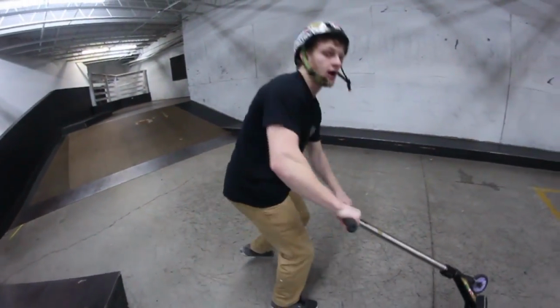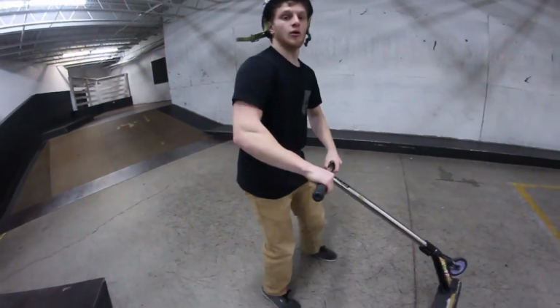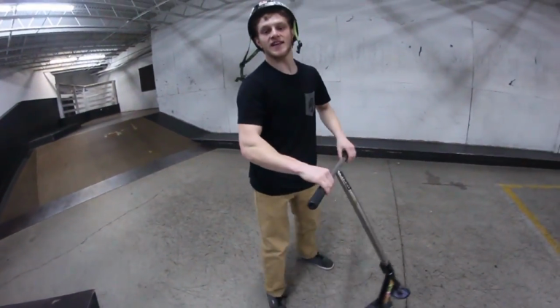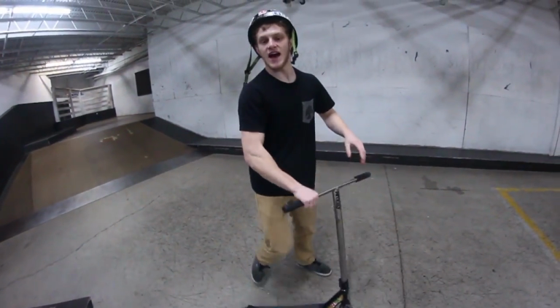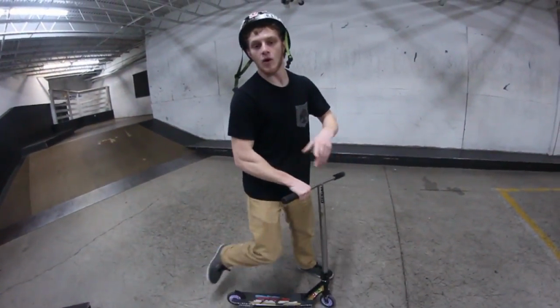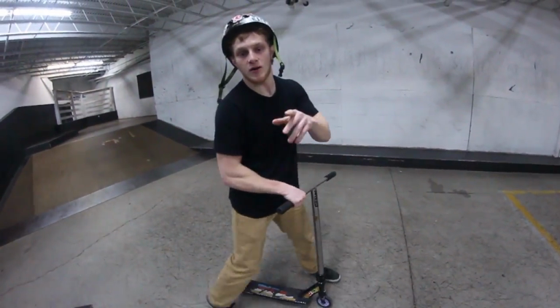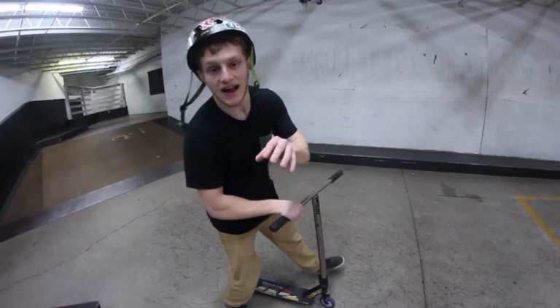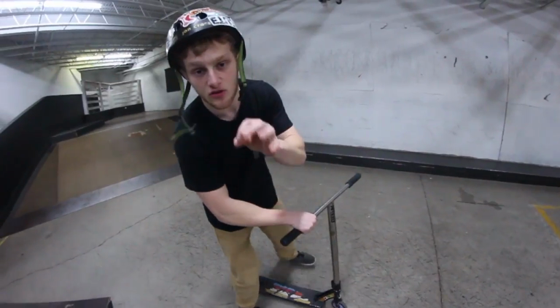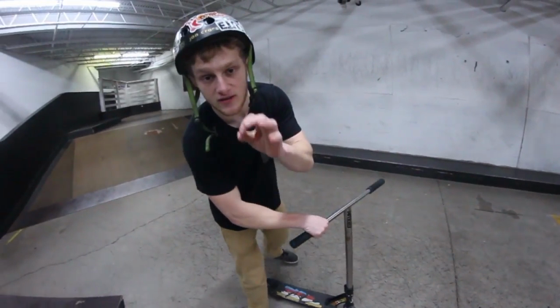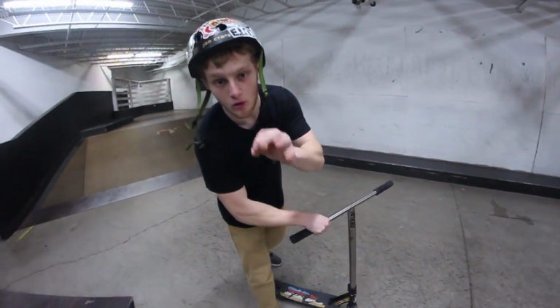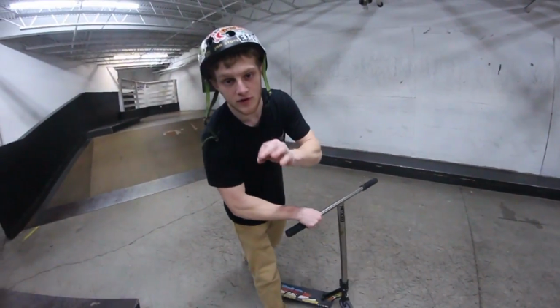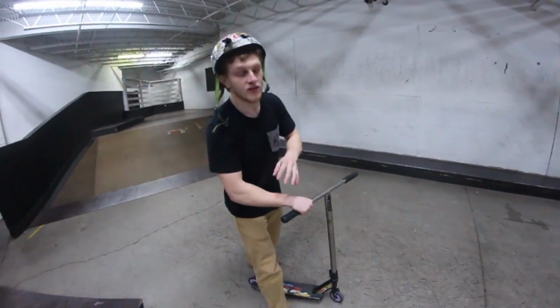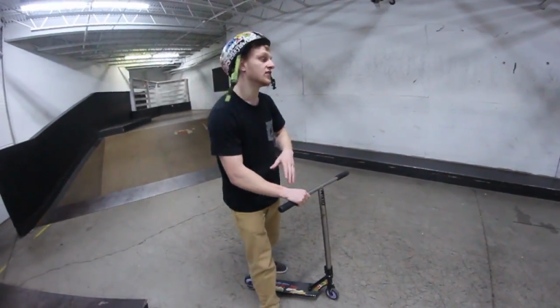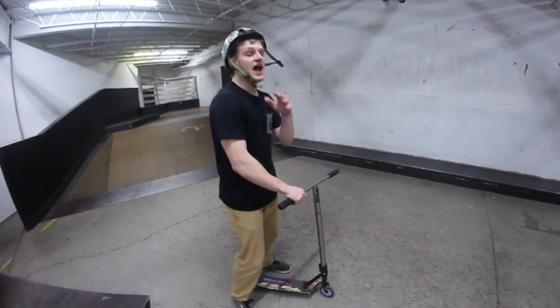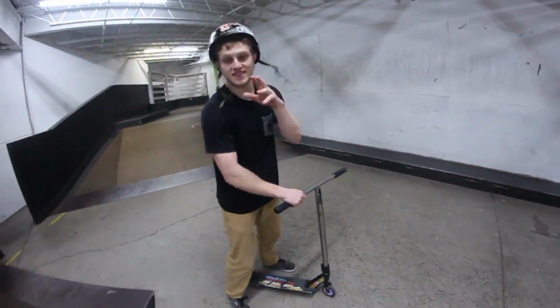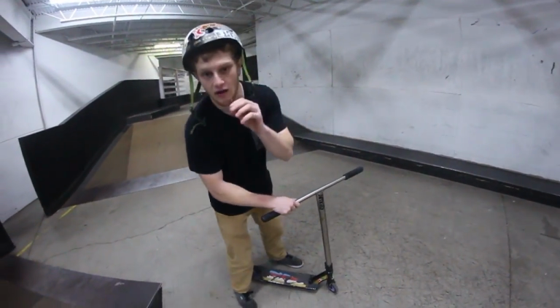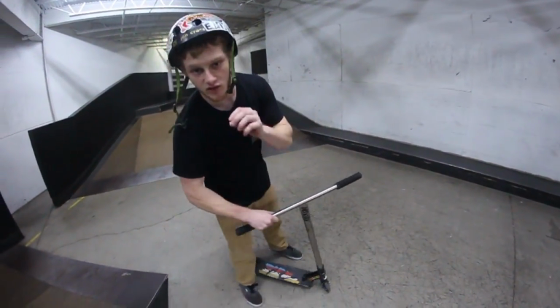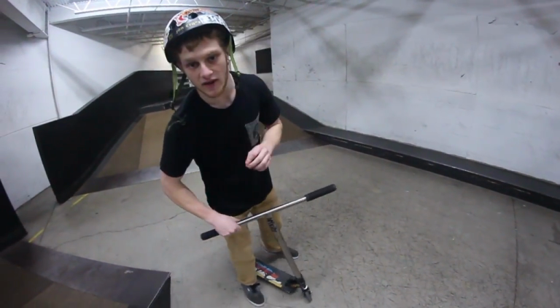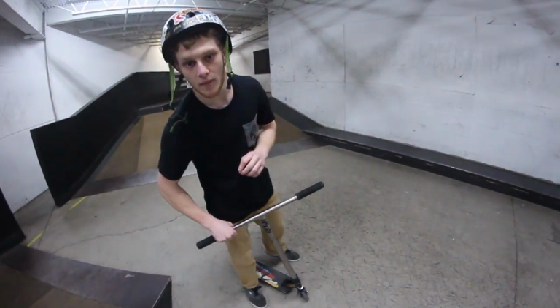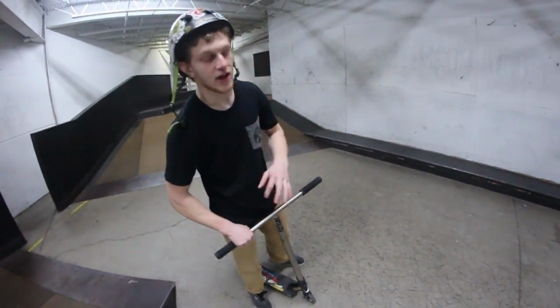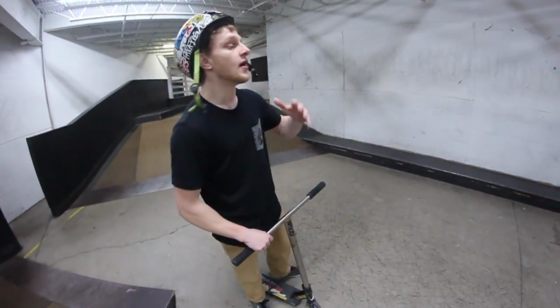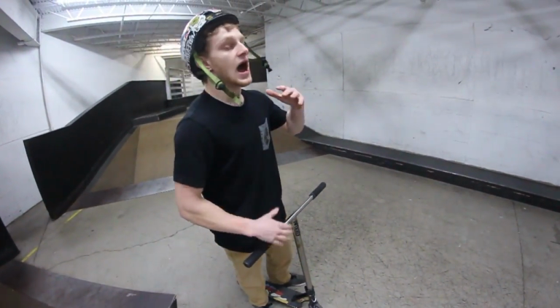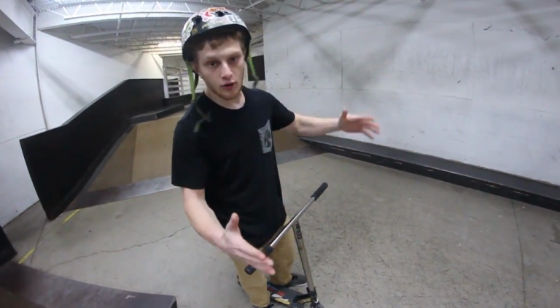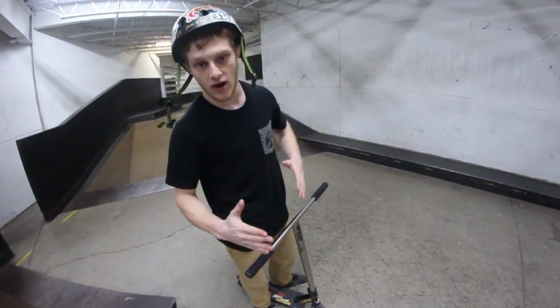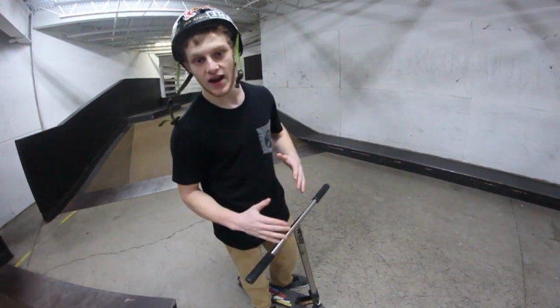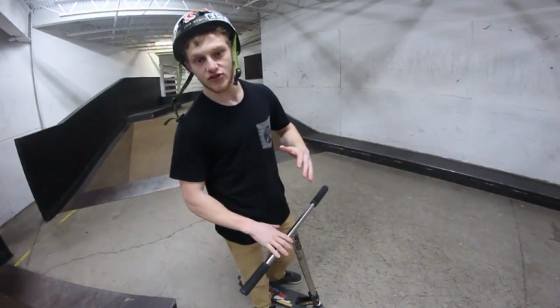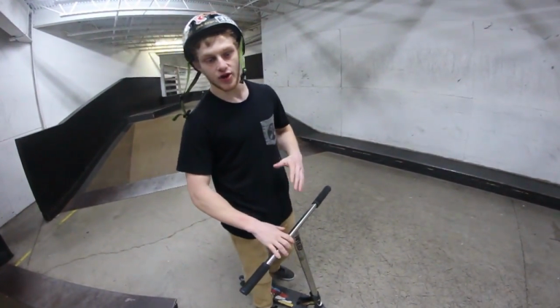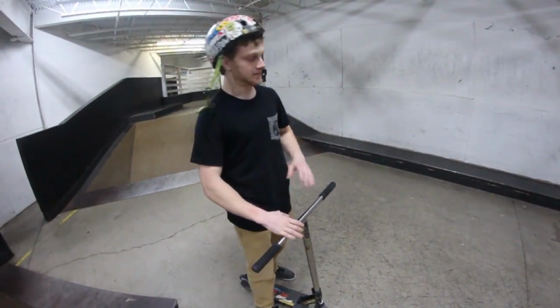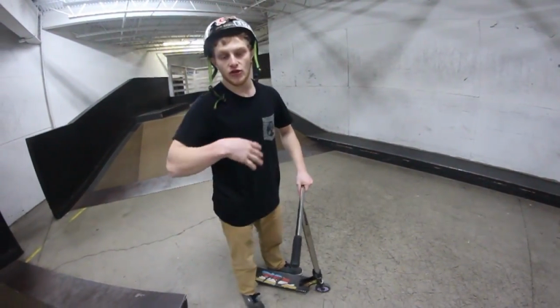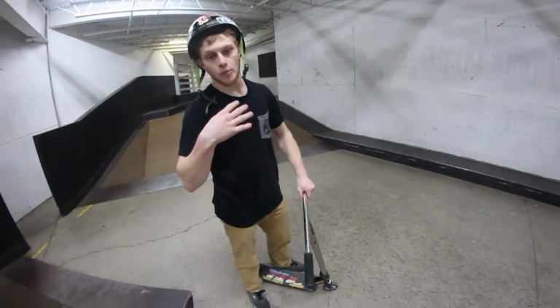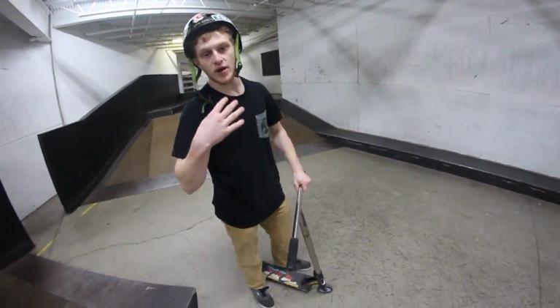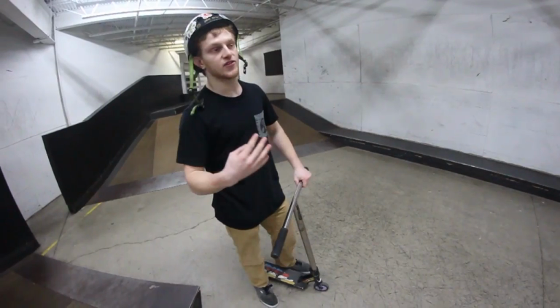Welcome back to Trick Tutorial Tuesday! Today I have a special episode: how to grind on a scooter.